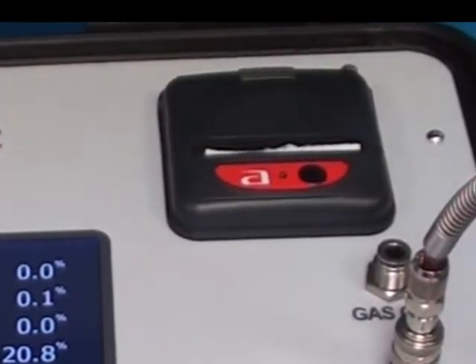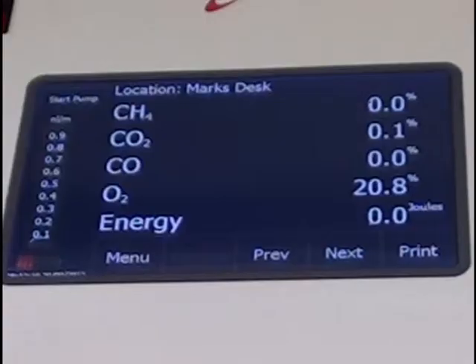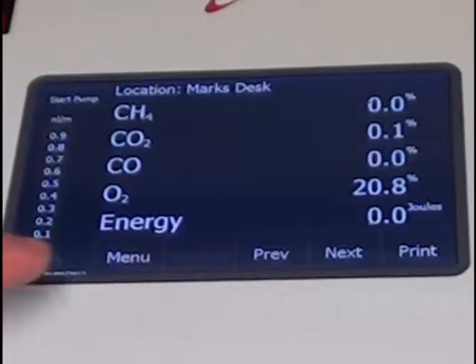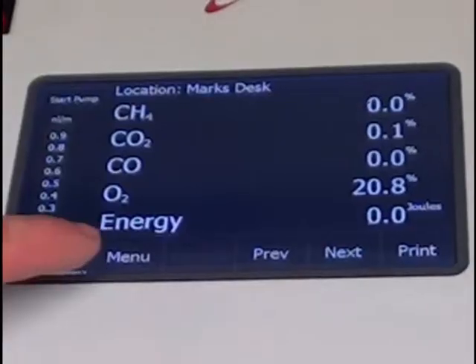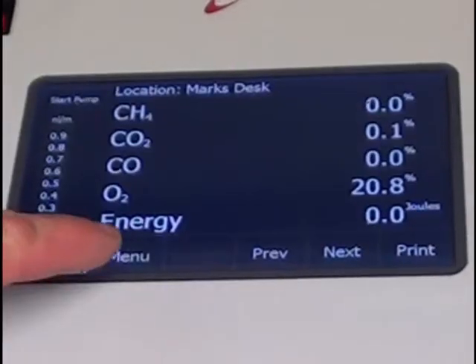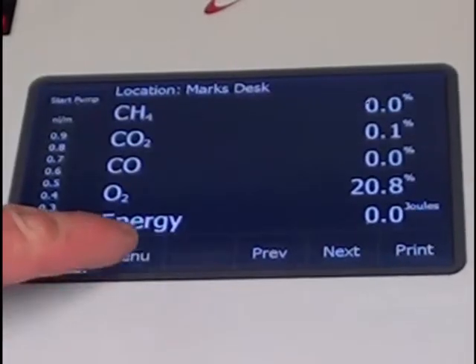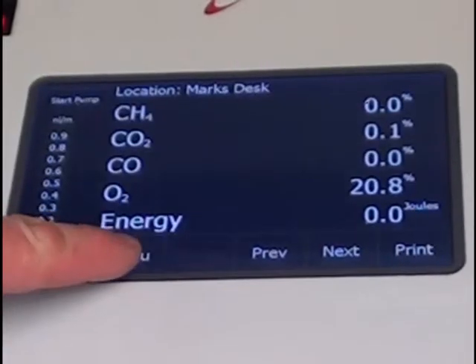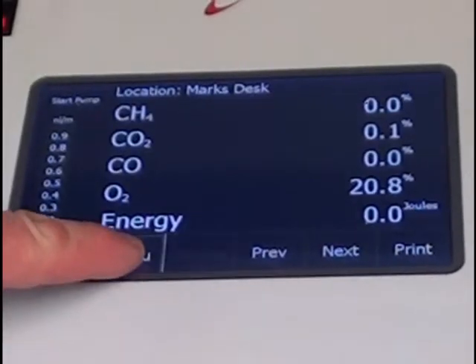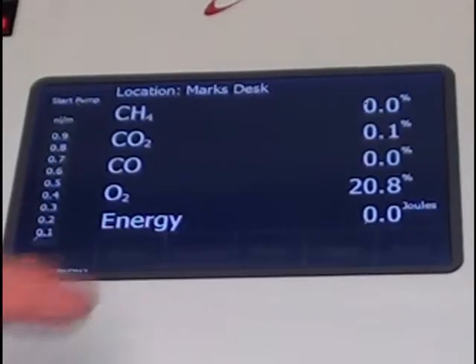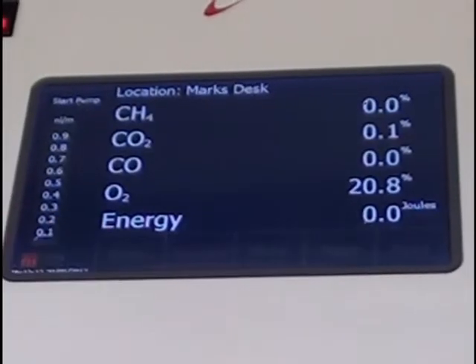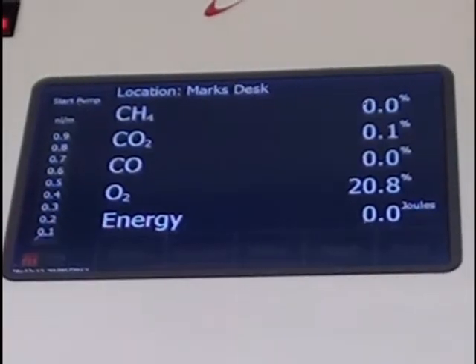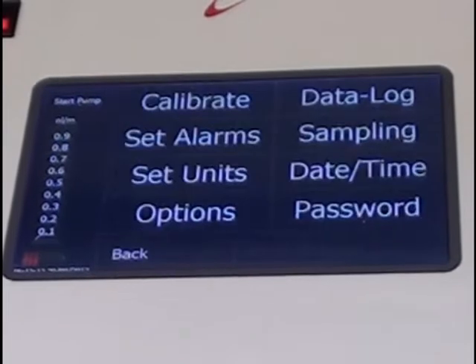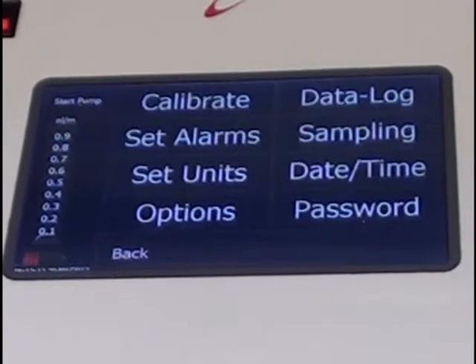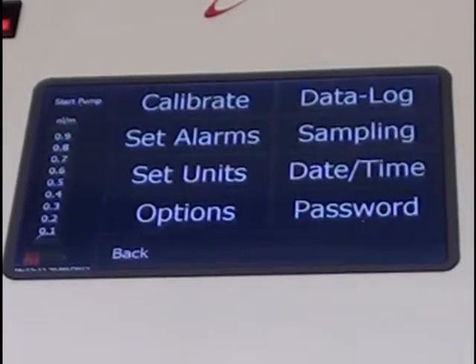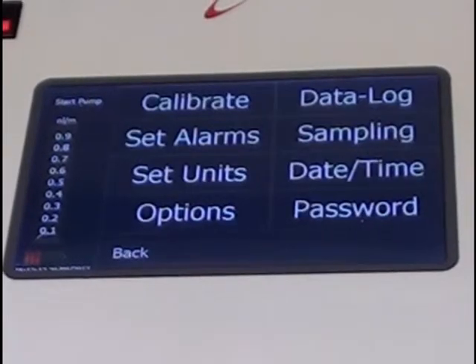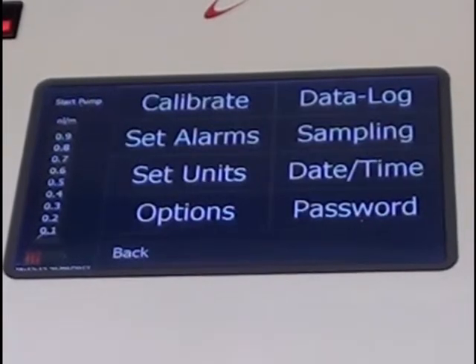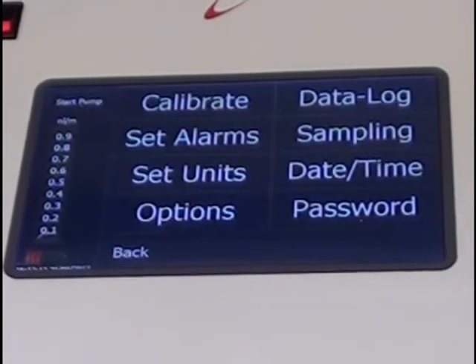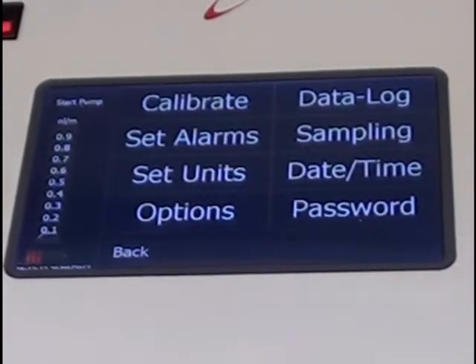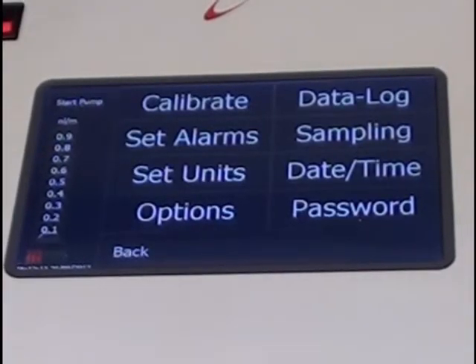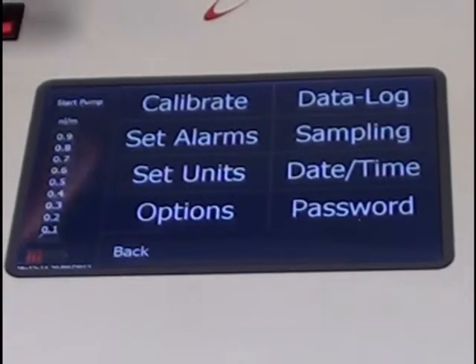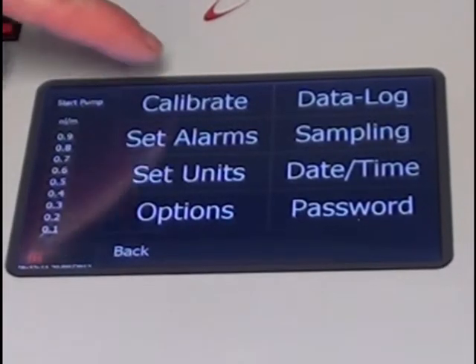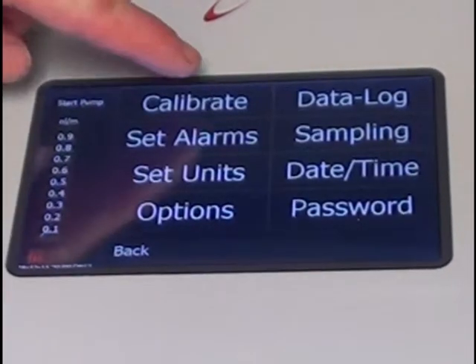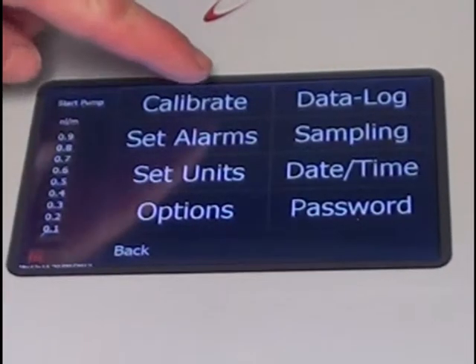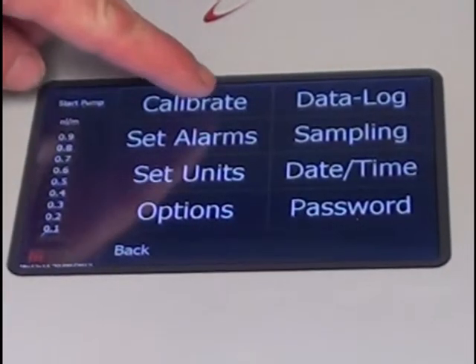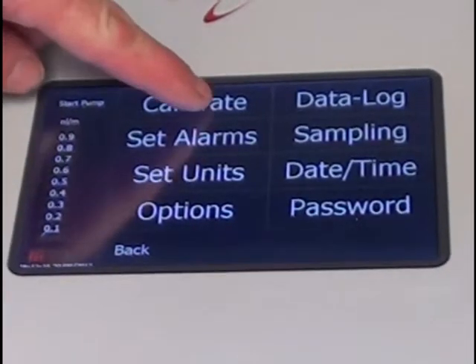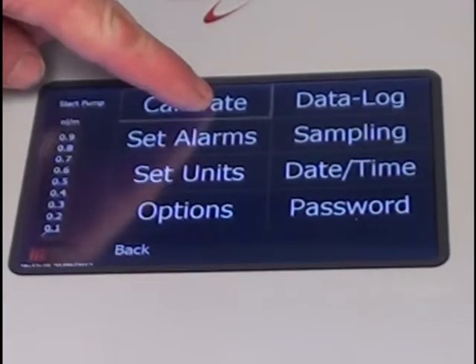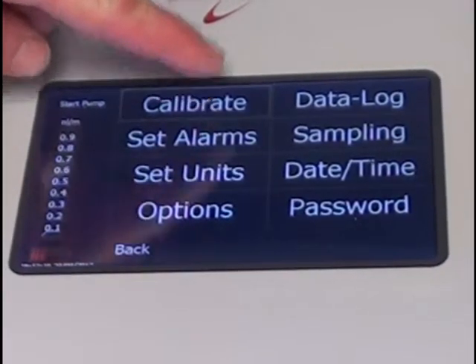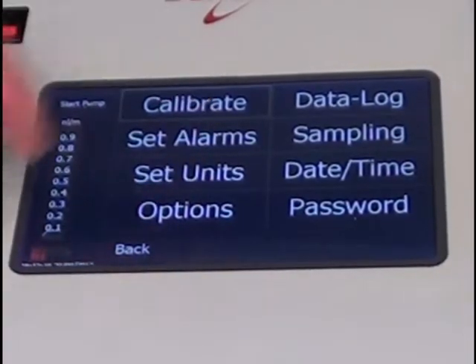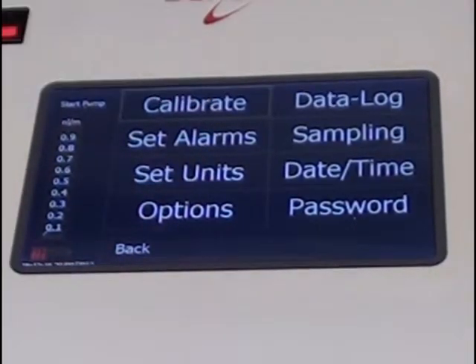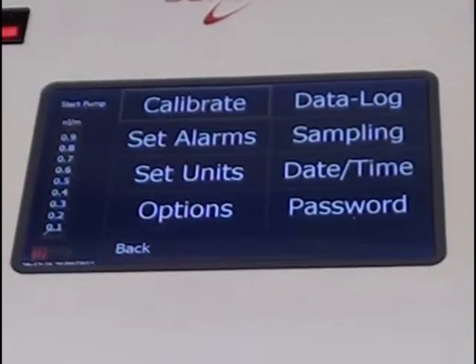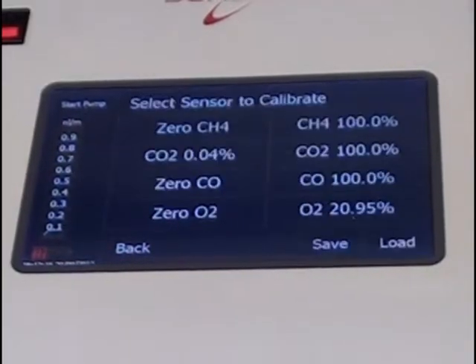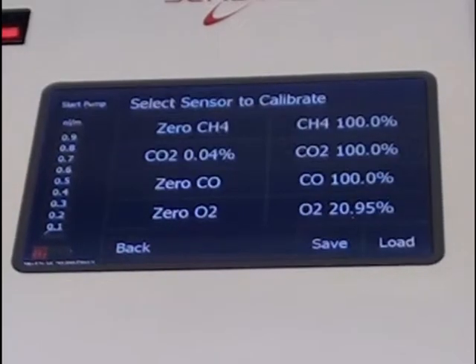By simply clicking on the menu button, the user can navigate through the various functions of the Rapidox 5100.